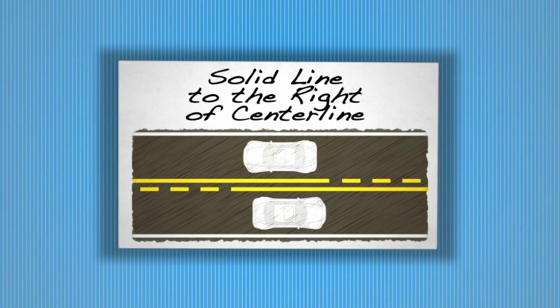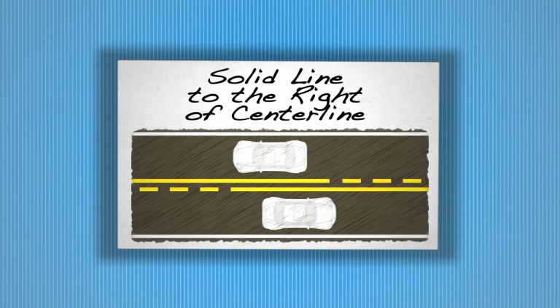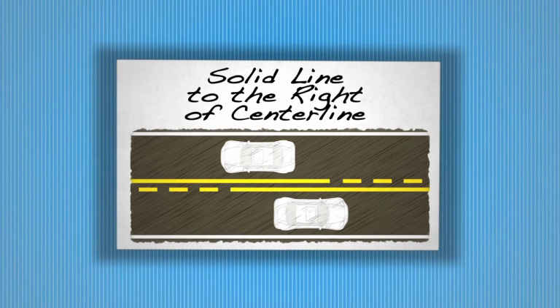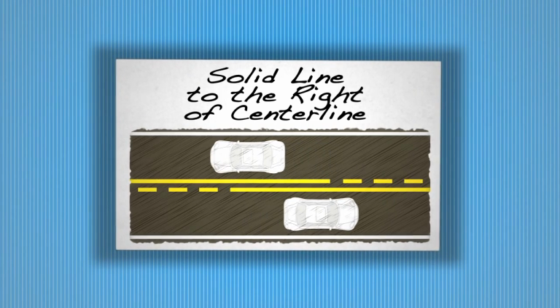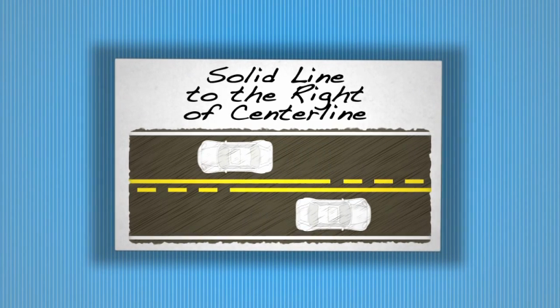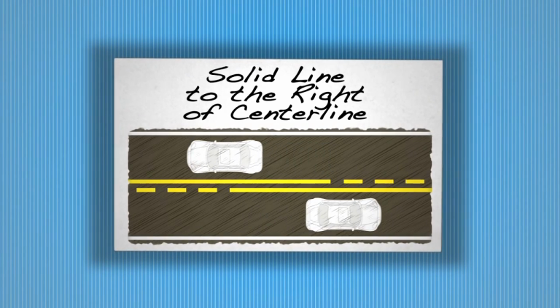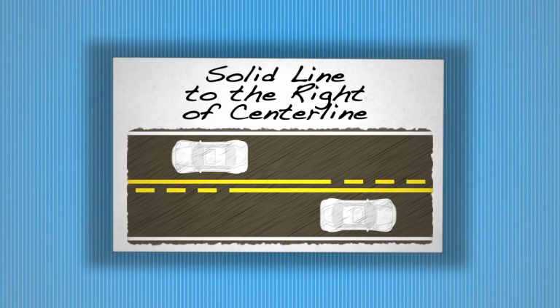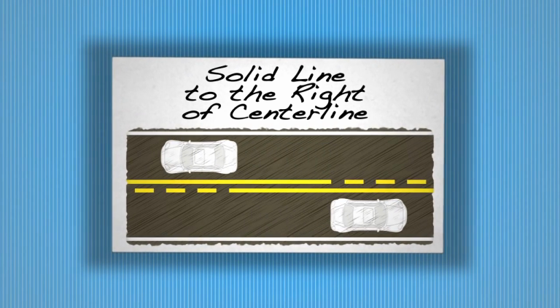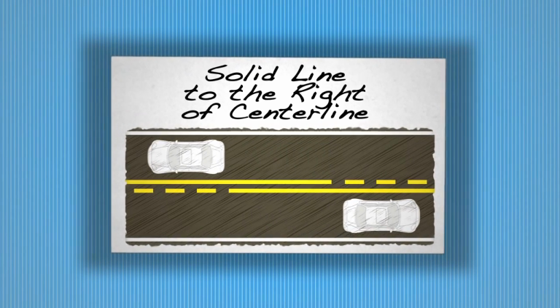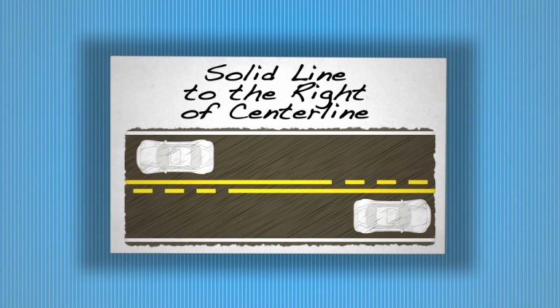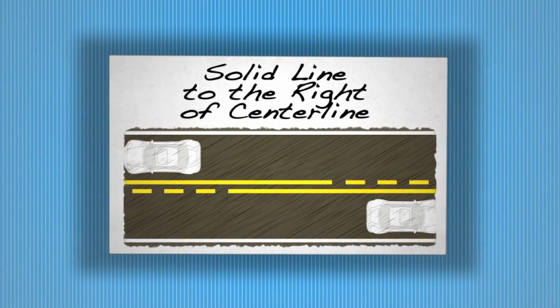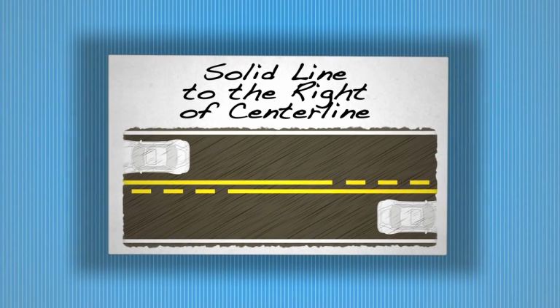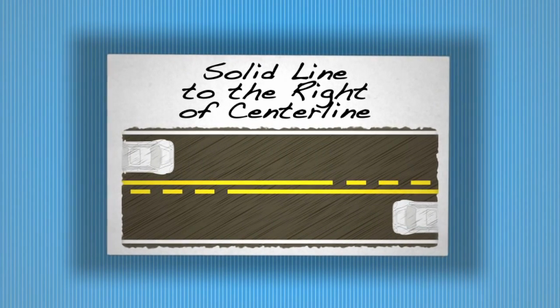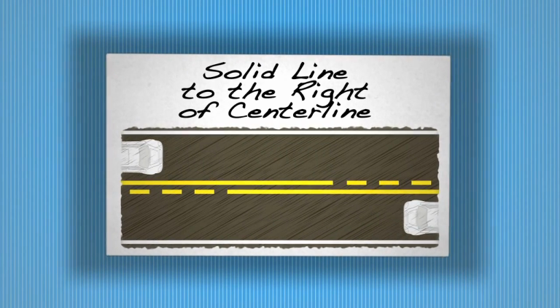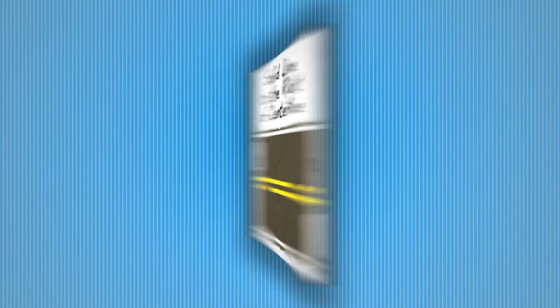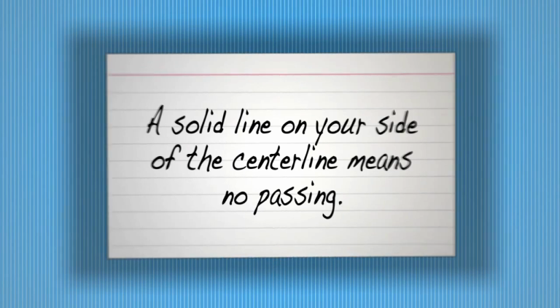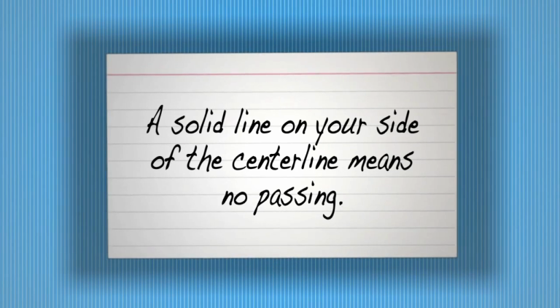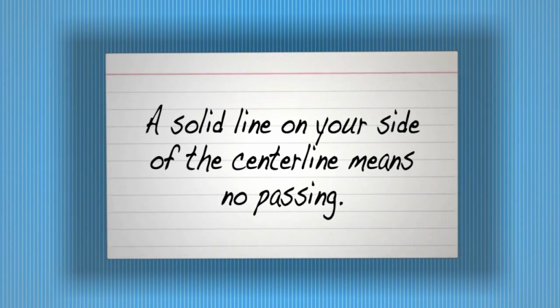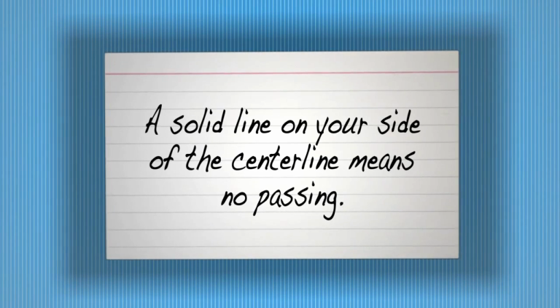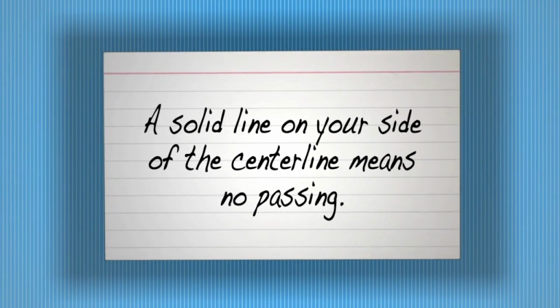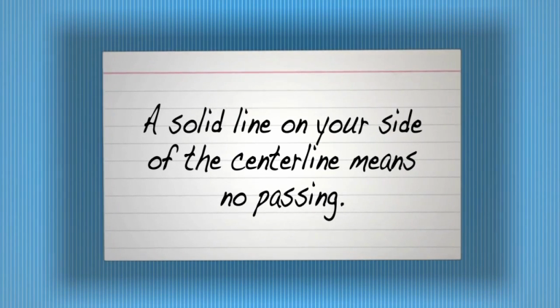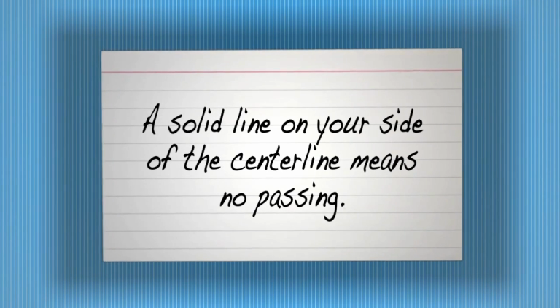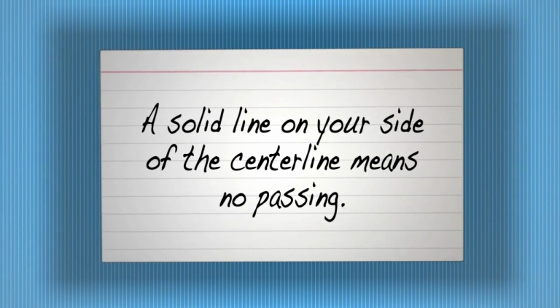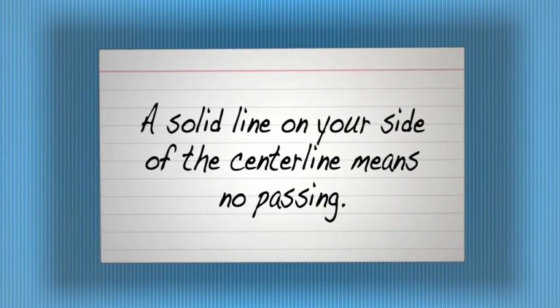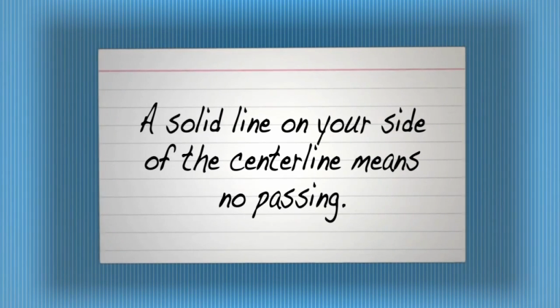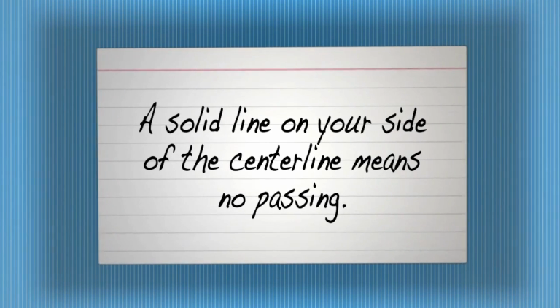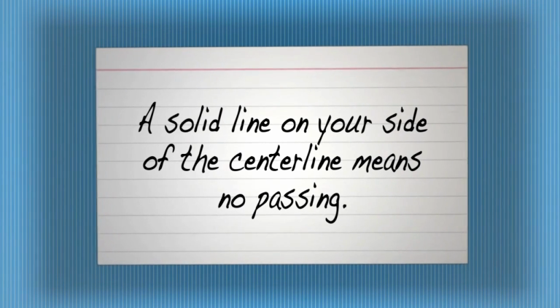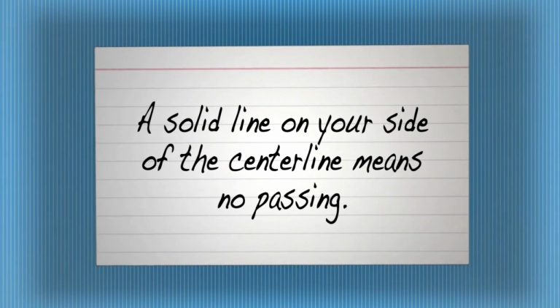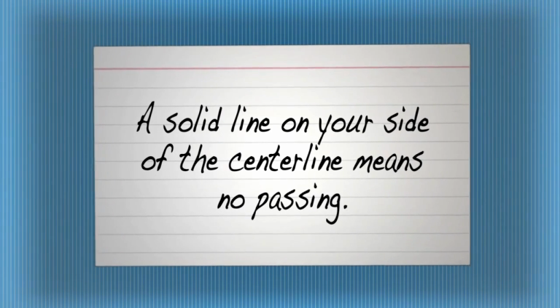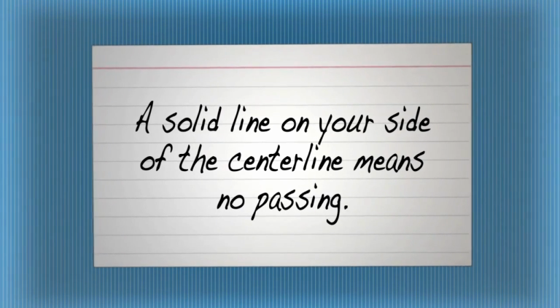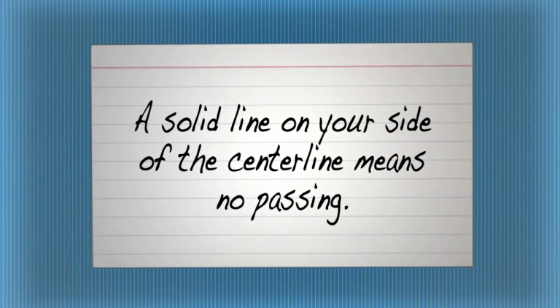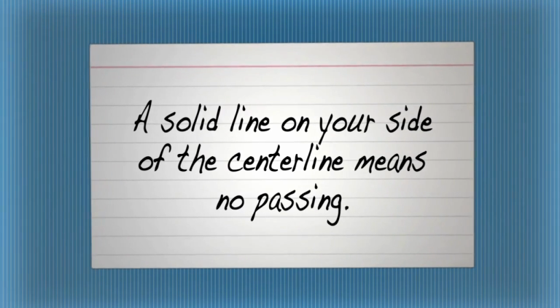Solid line to the right of center line. A solid line on your side of the center line means no passing.